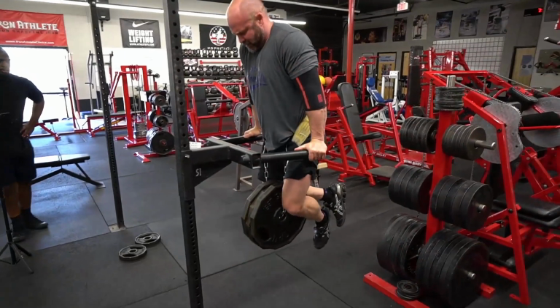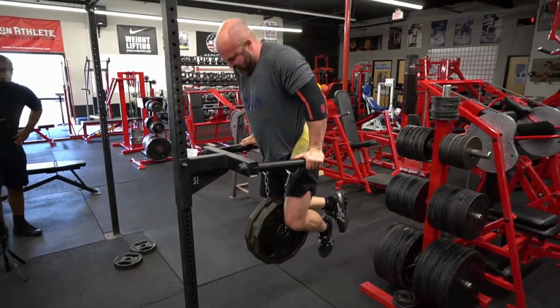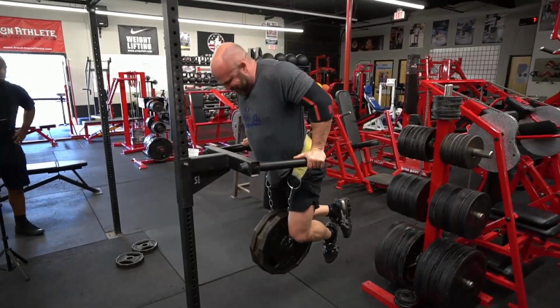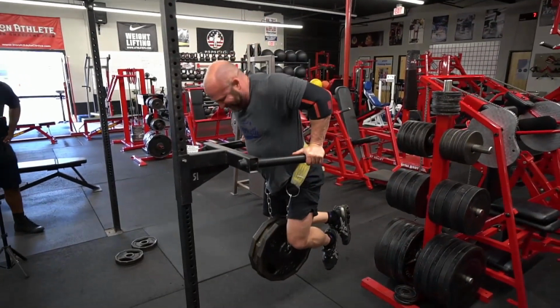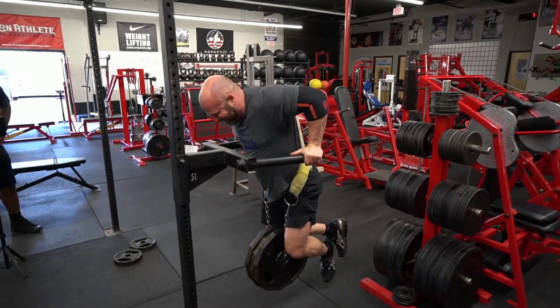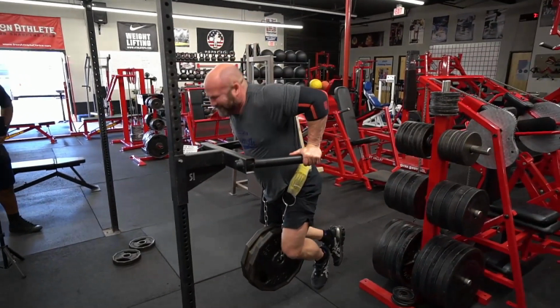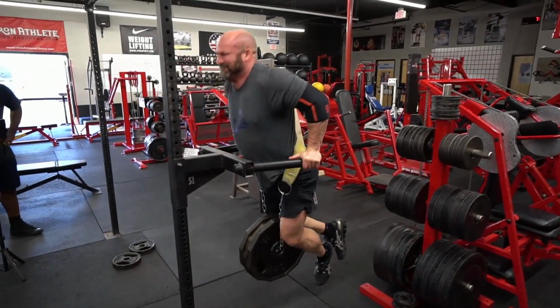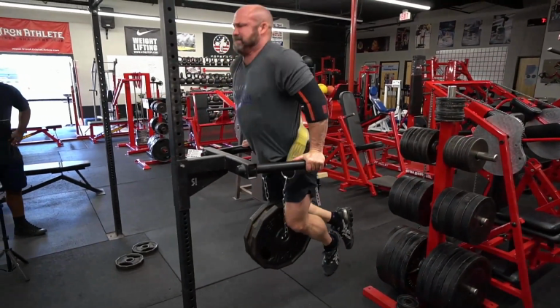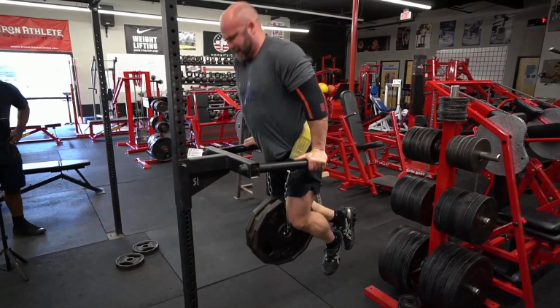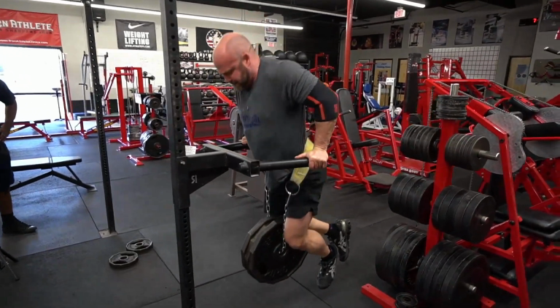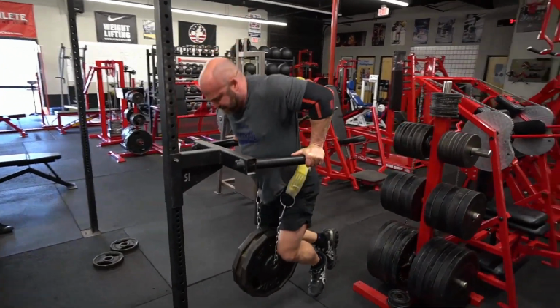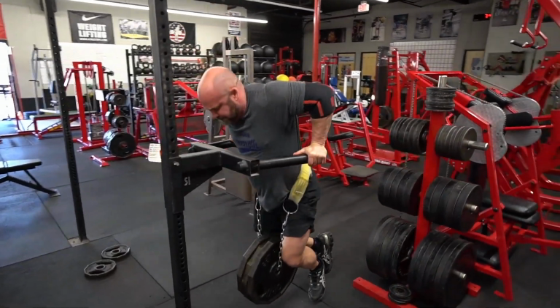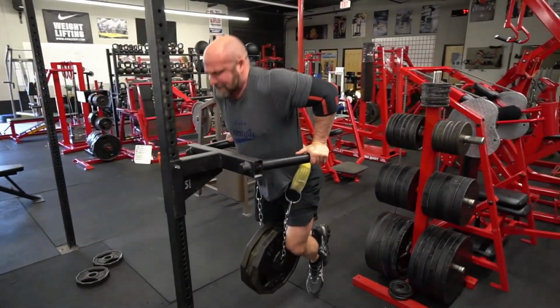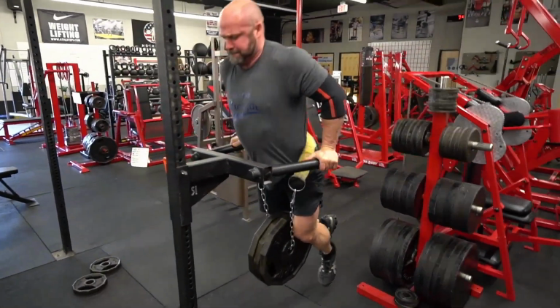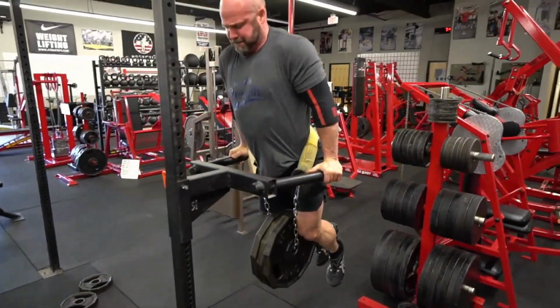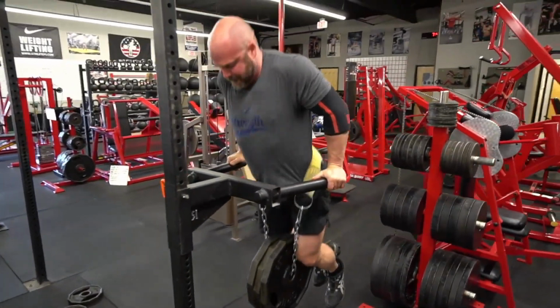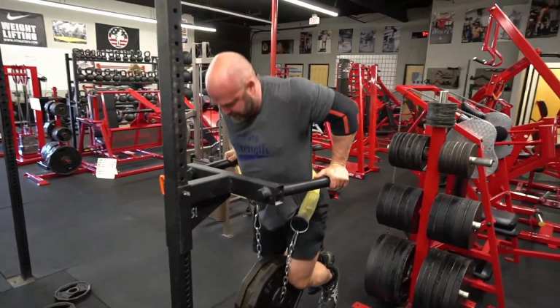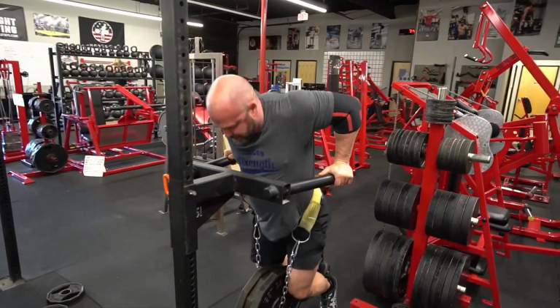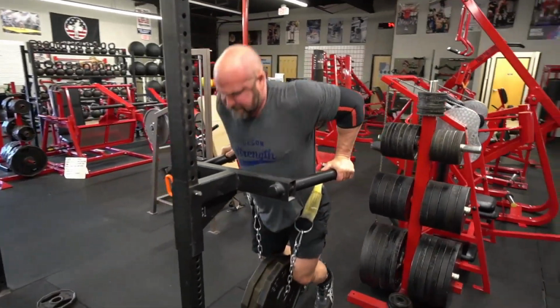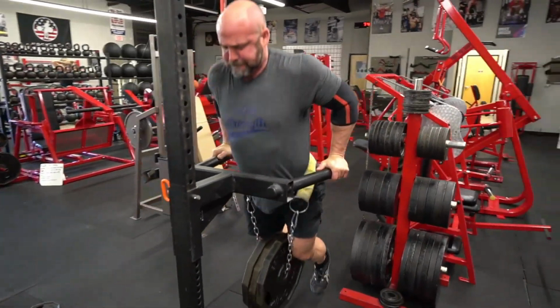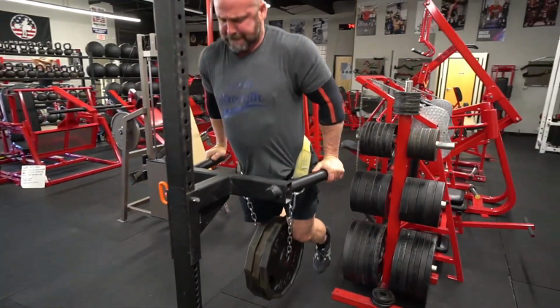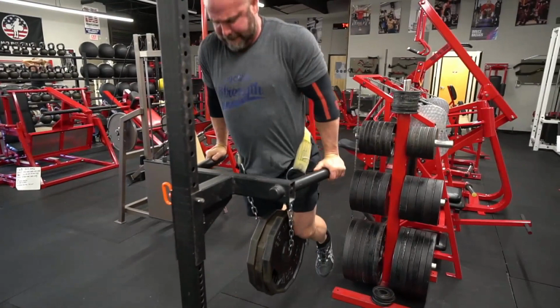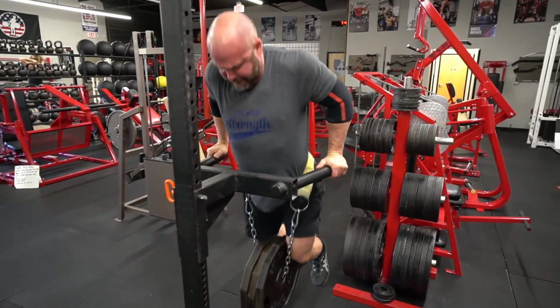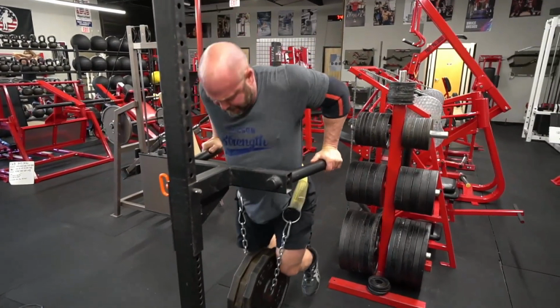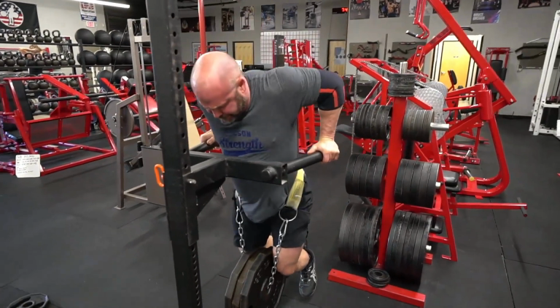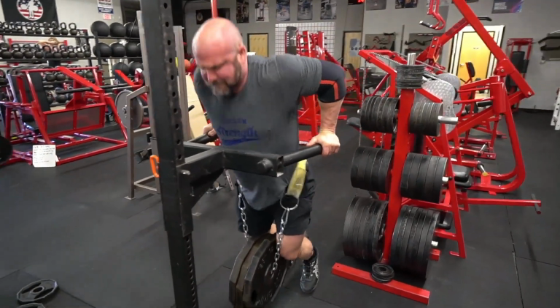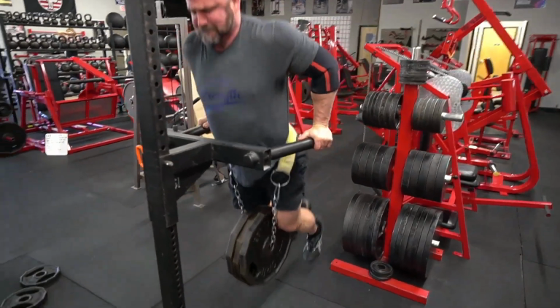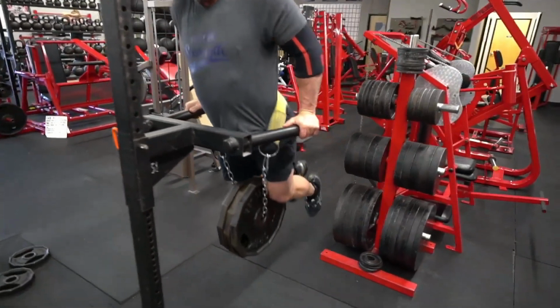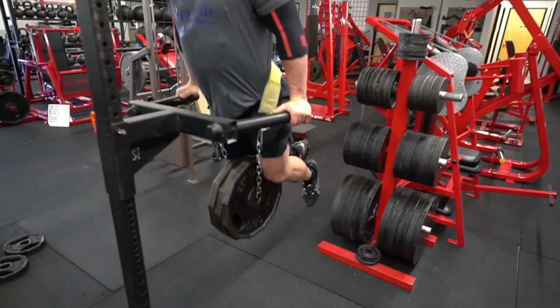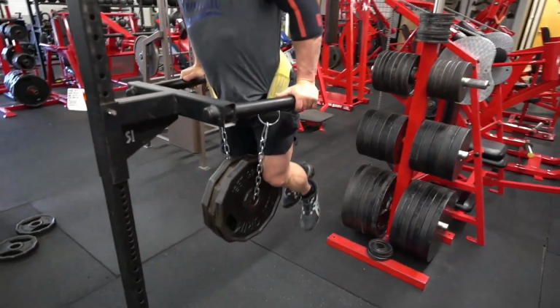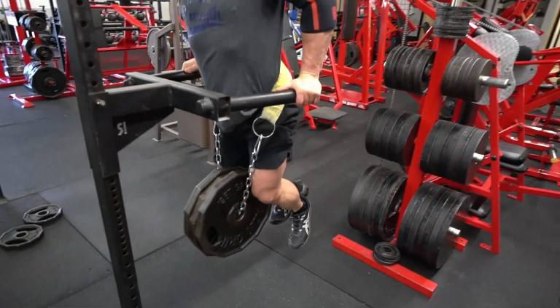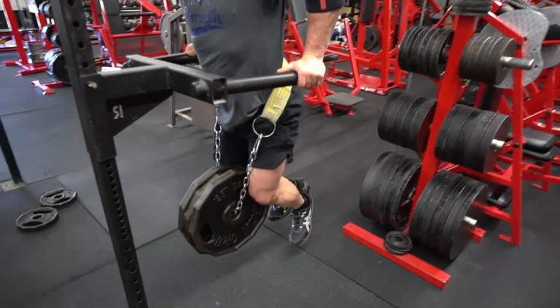This is the peak set — 135 for five. Next week is peak week, so I'll go to 160 for five next week.